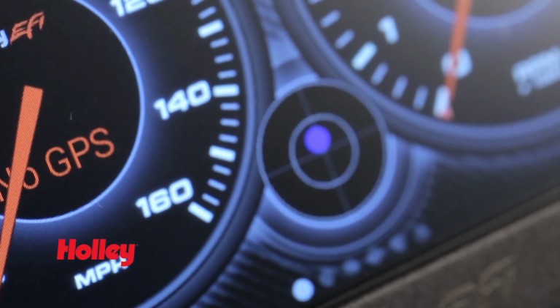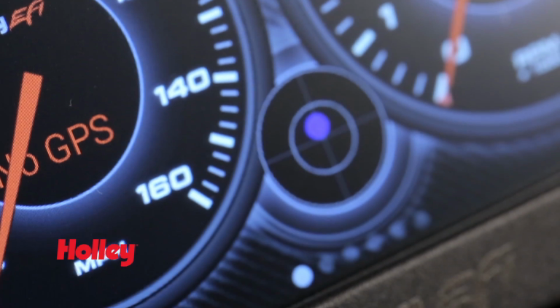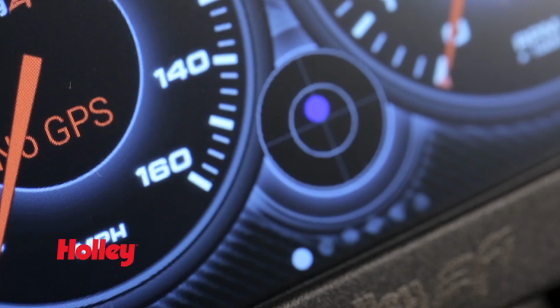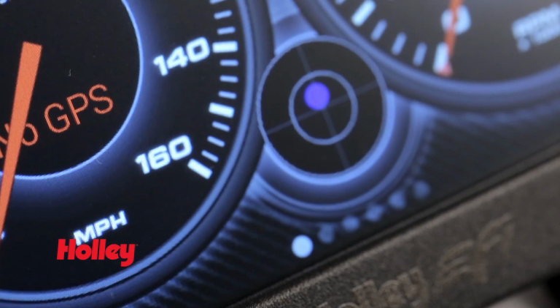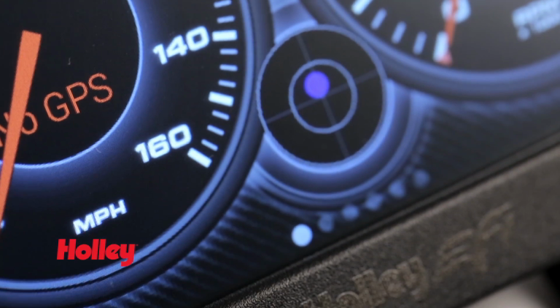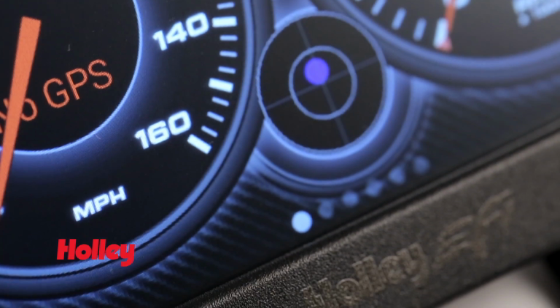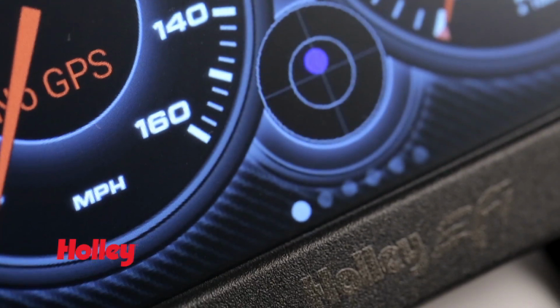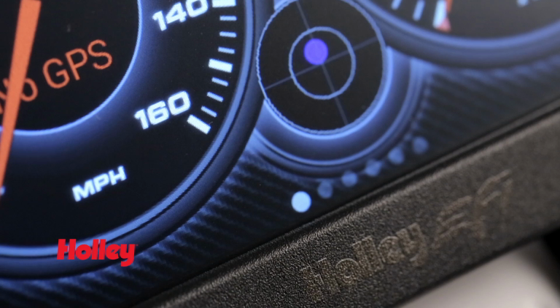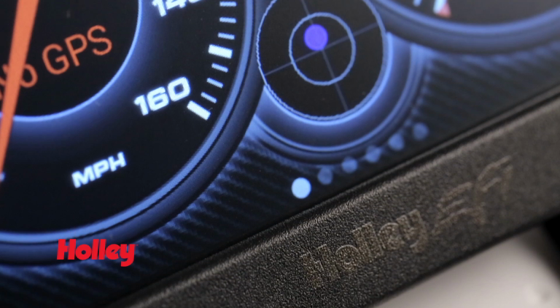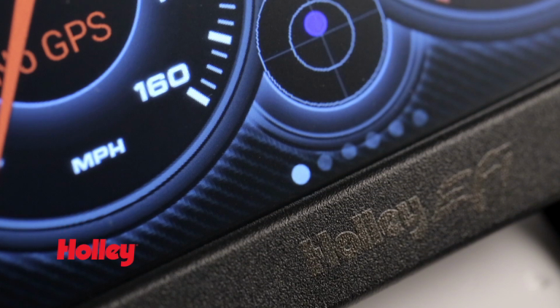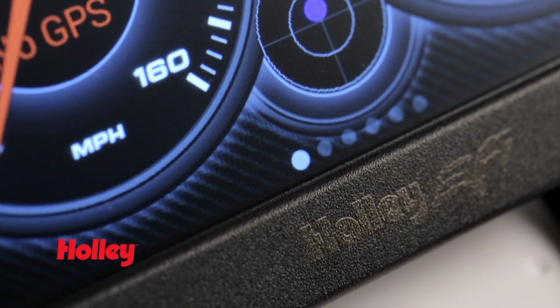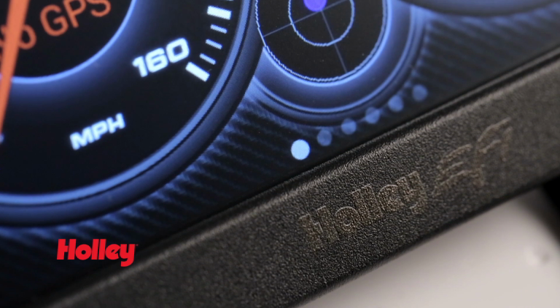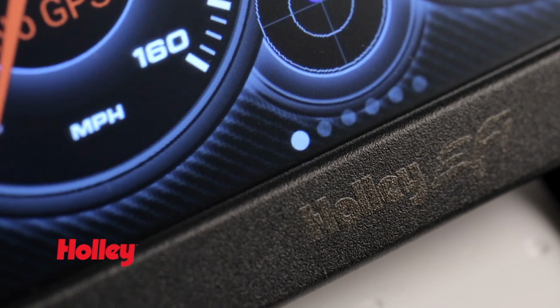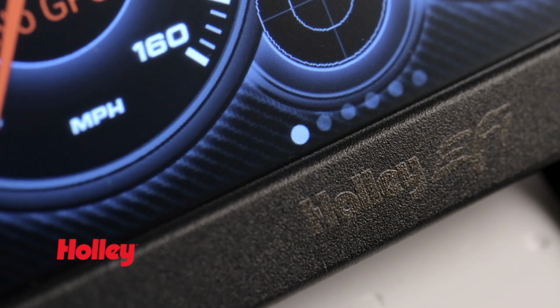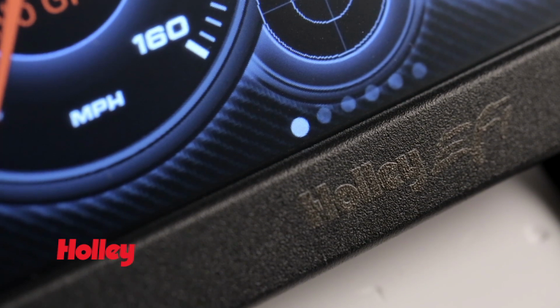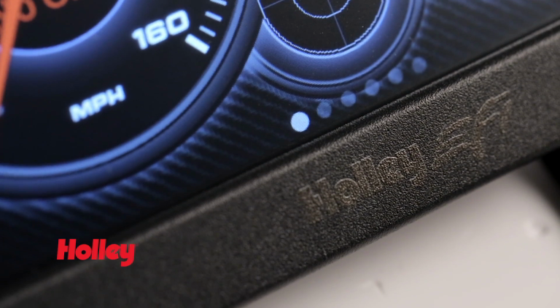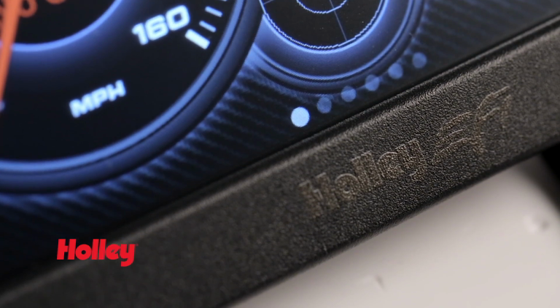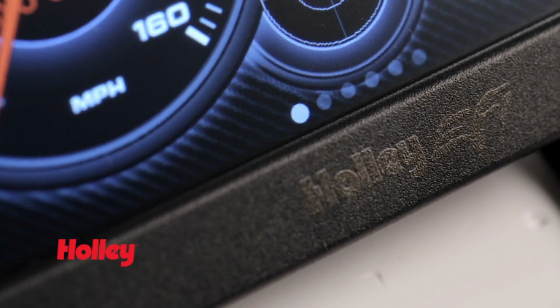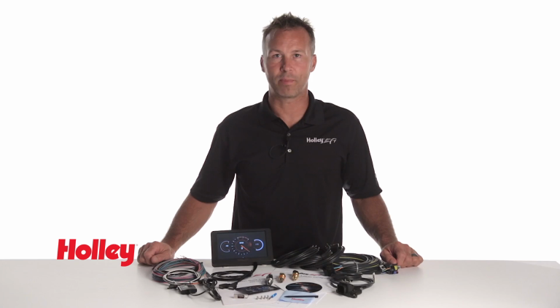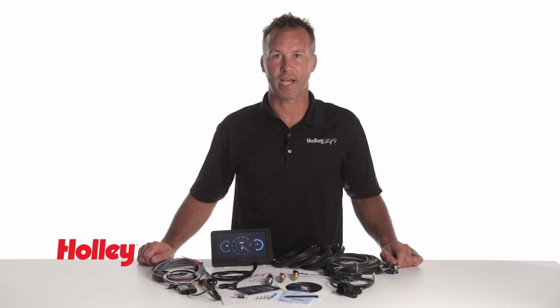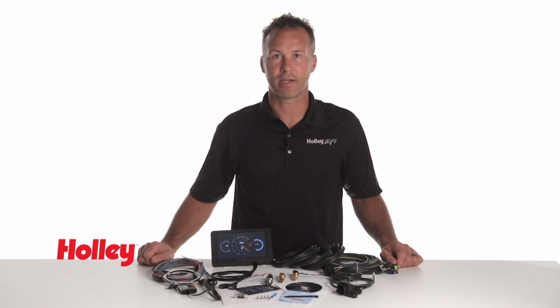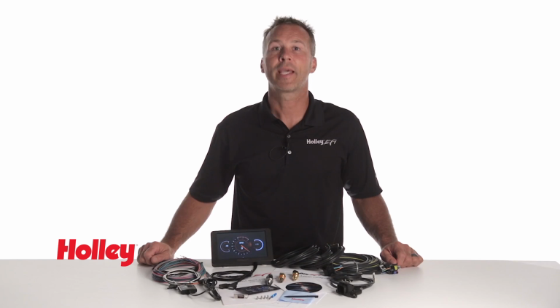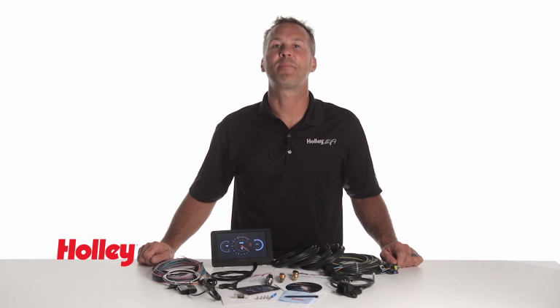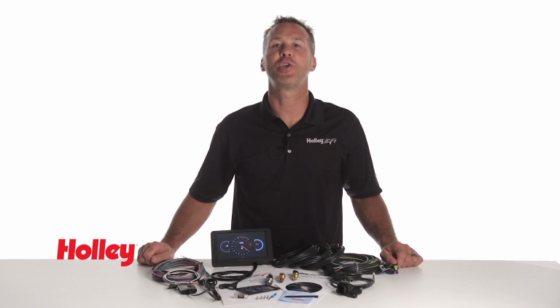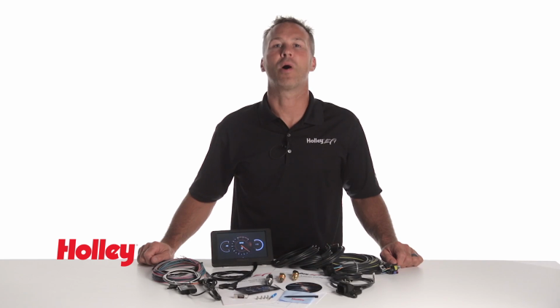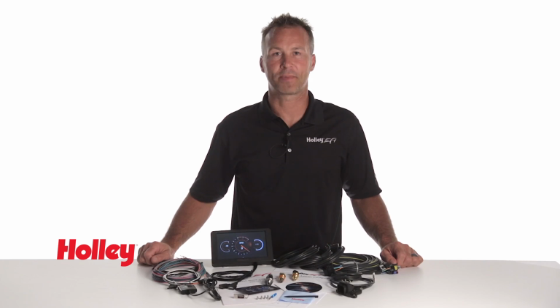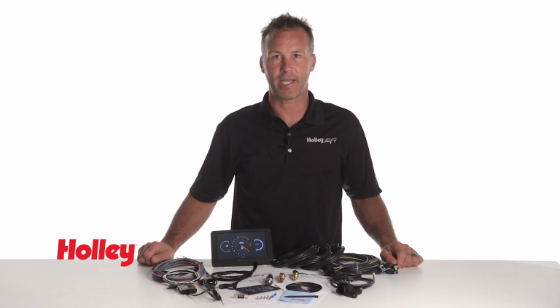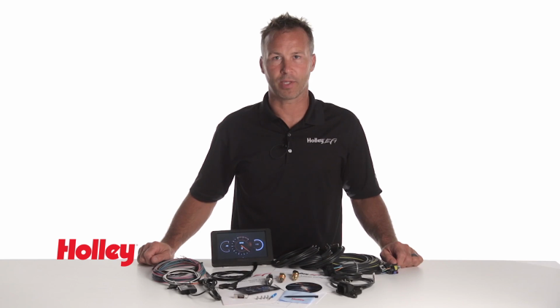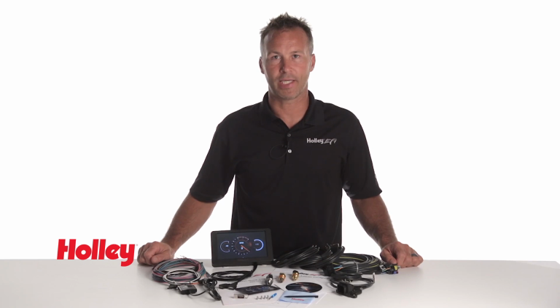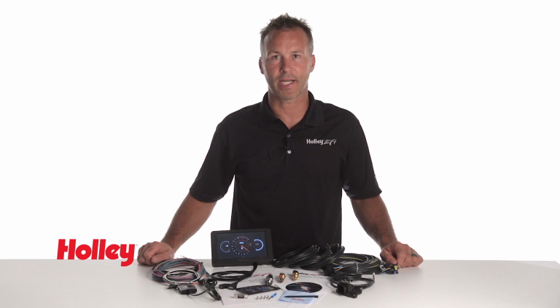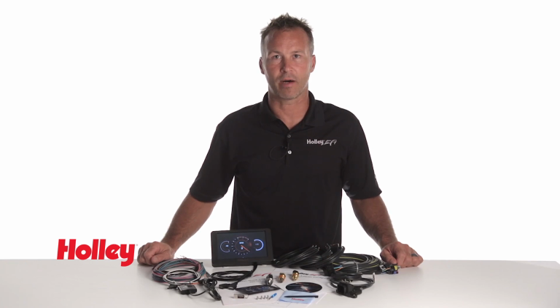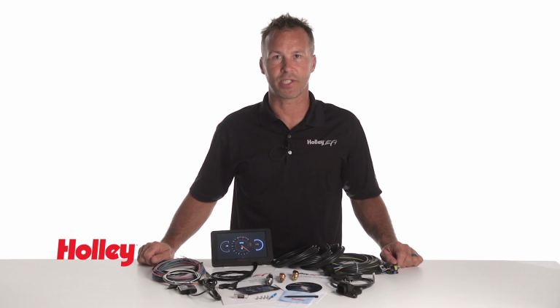As always, Holley offers free software and firmware upgrades directly from our website, keeping you up to date with the latest technology.